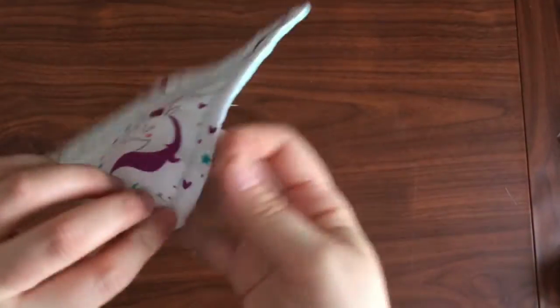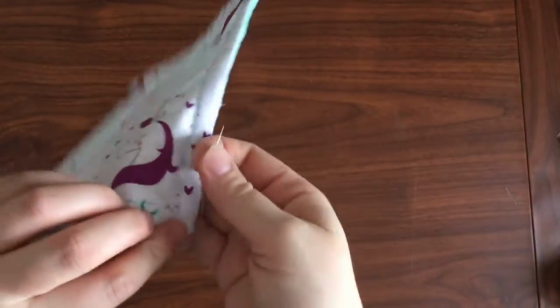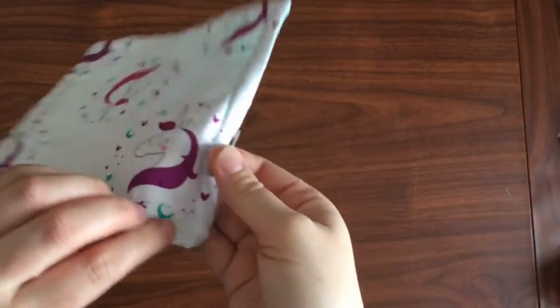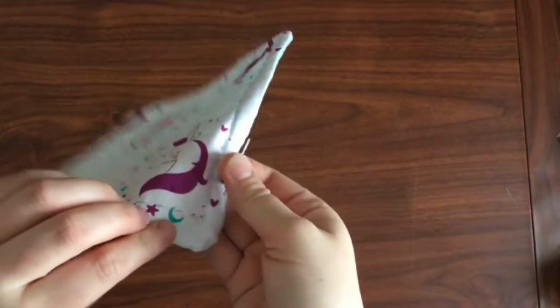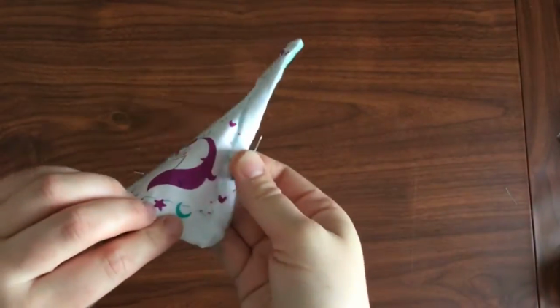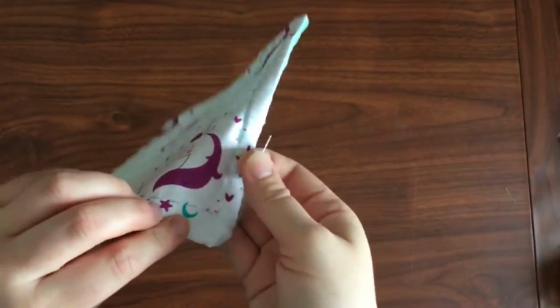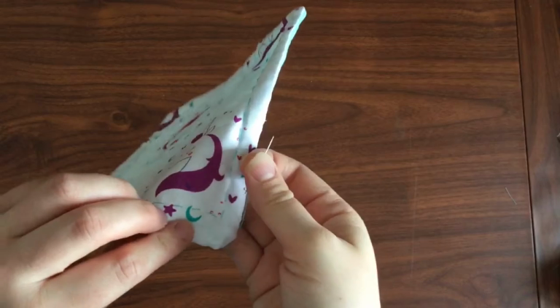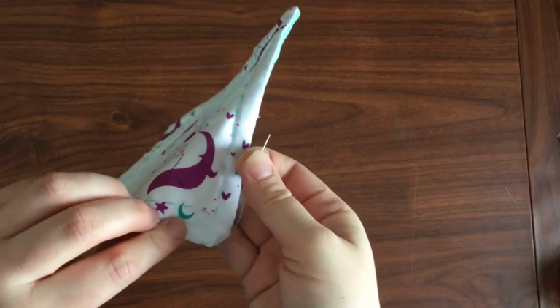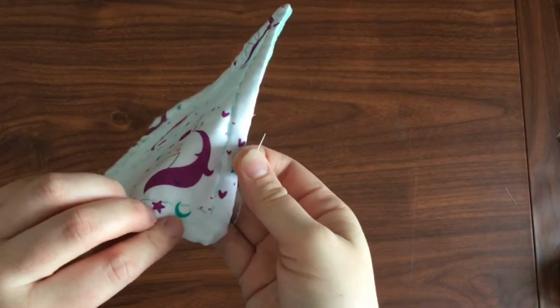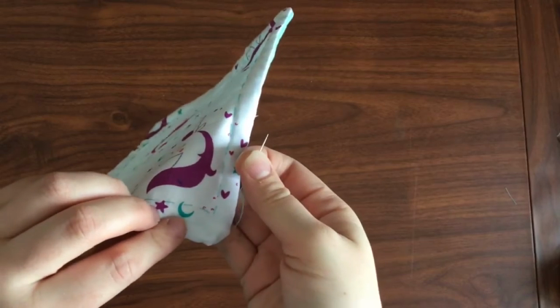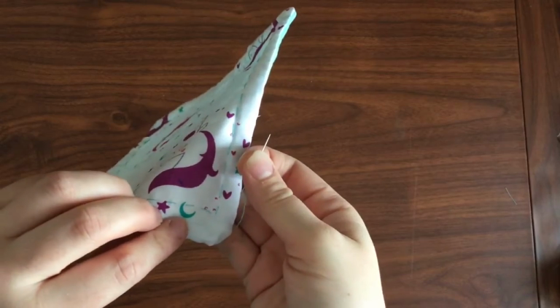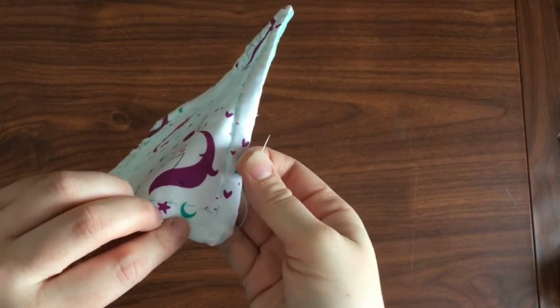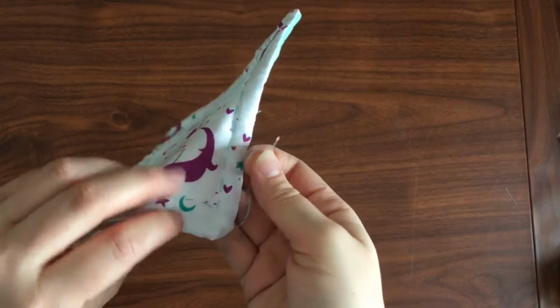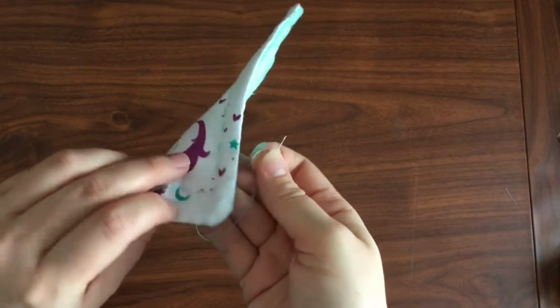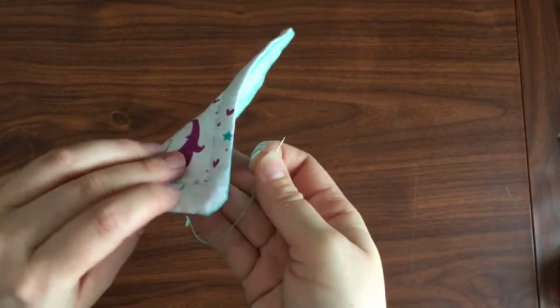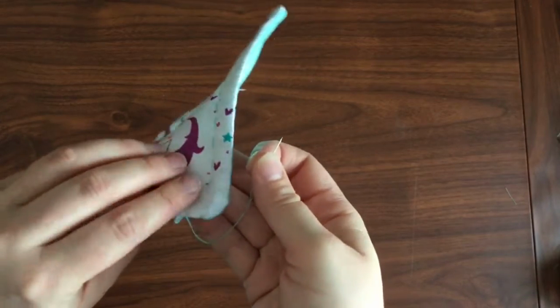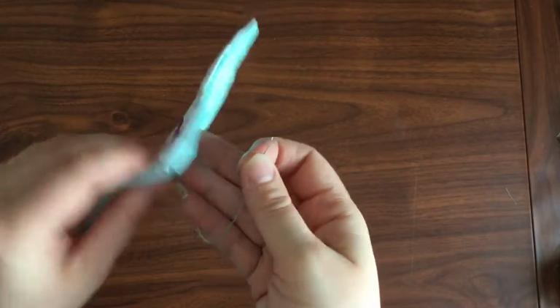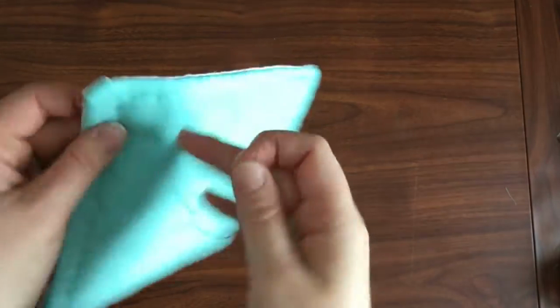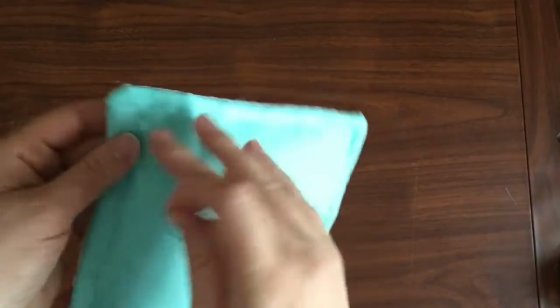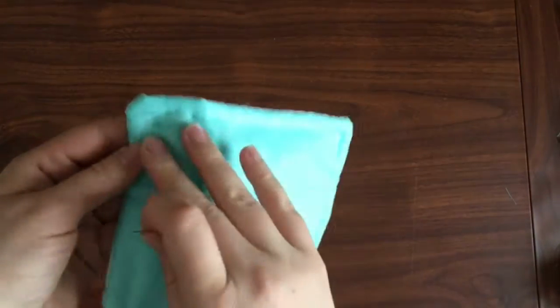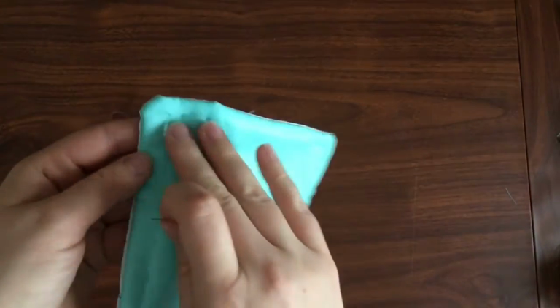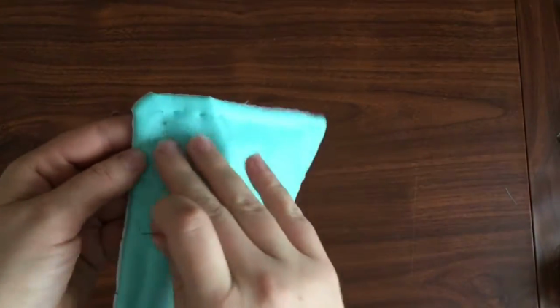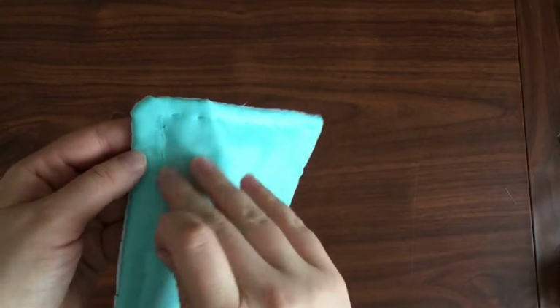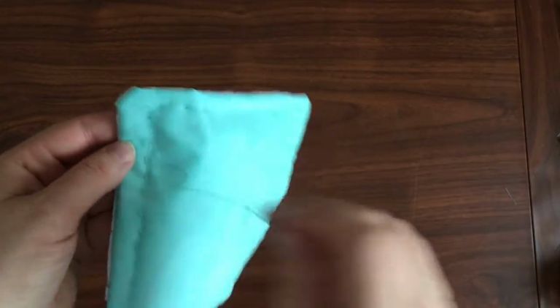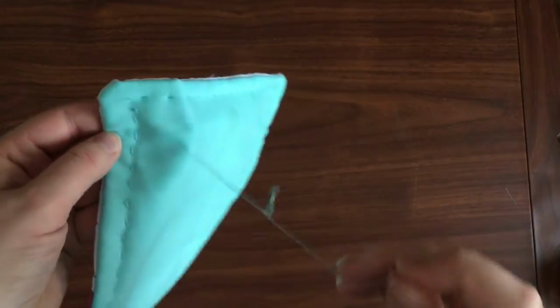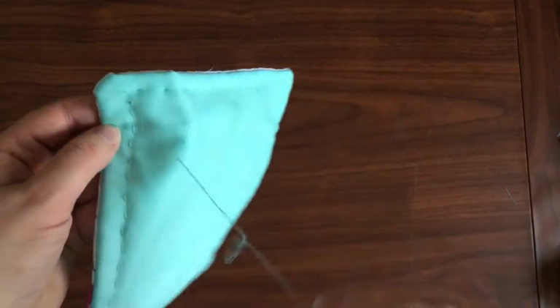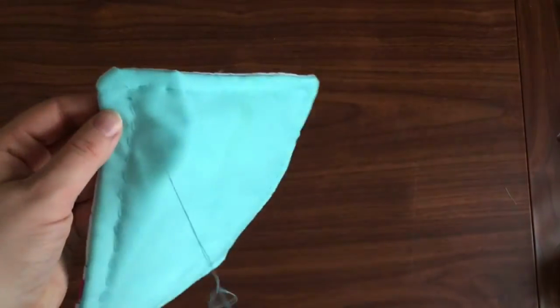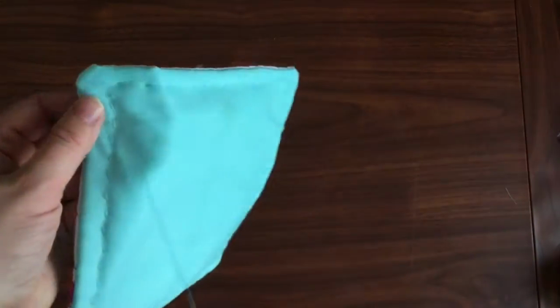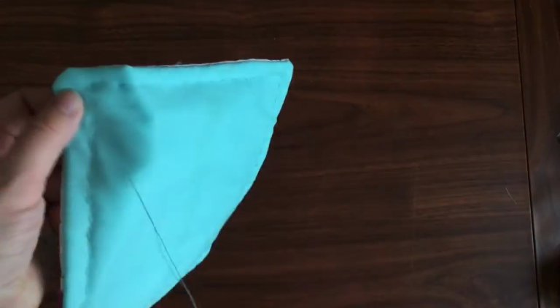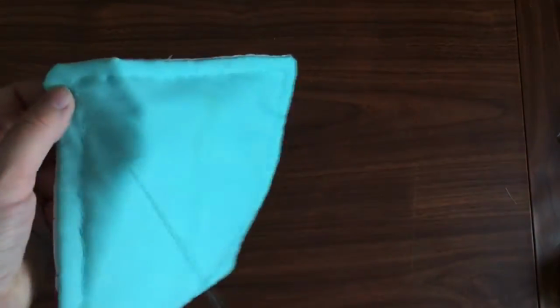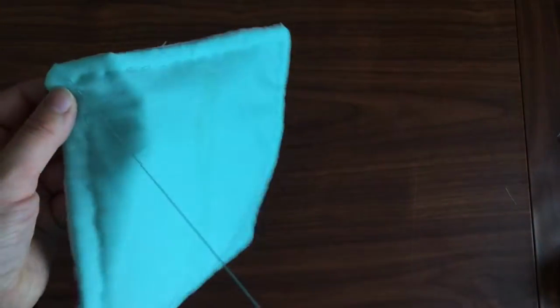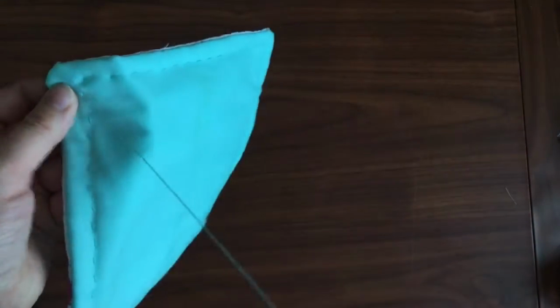I just finished my running stitch all the way around and ended on the back side of my pot holder. Now I just need to tie off.